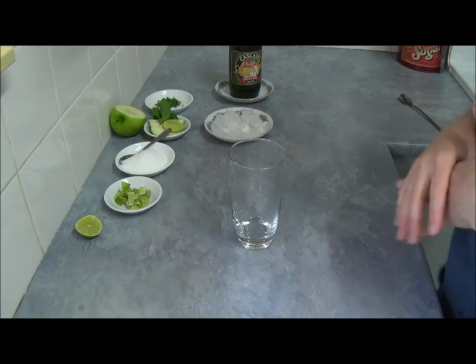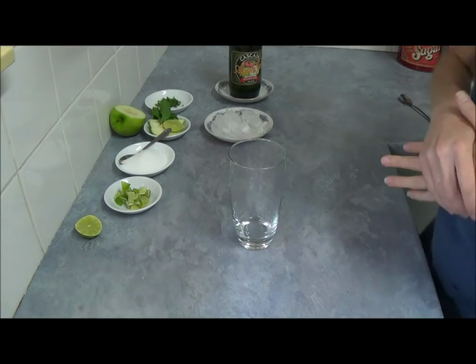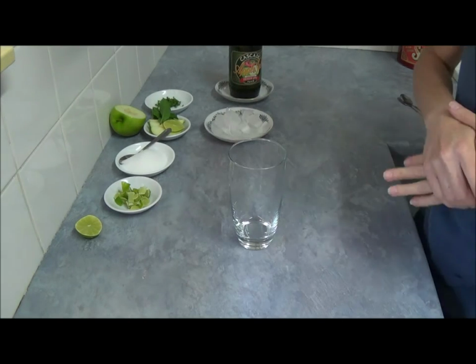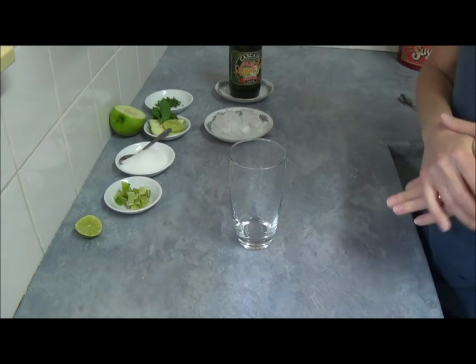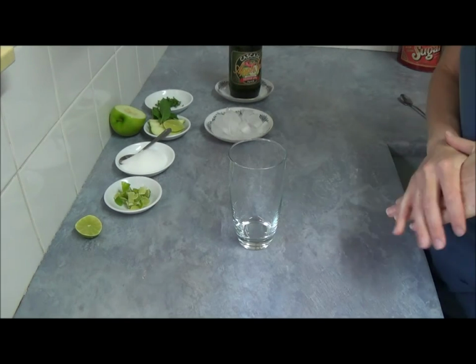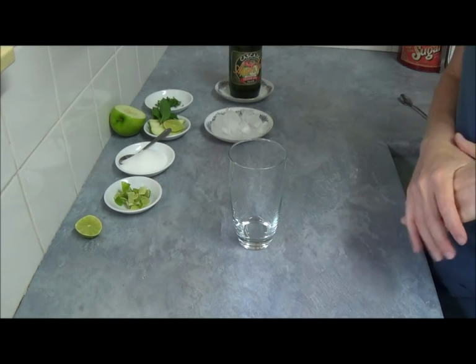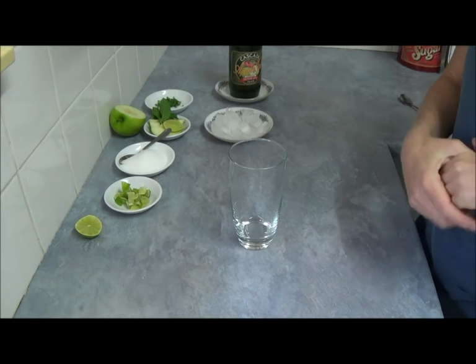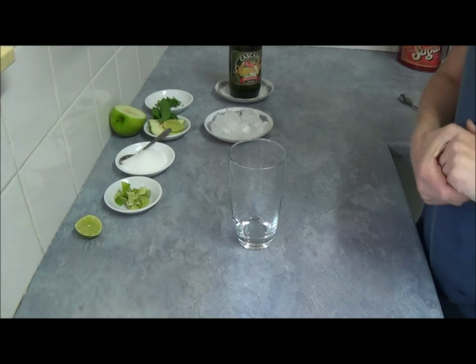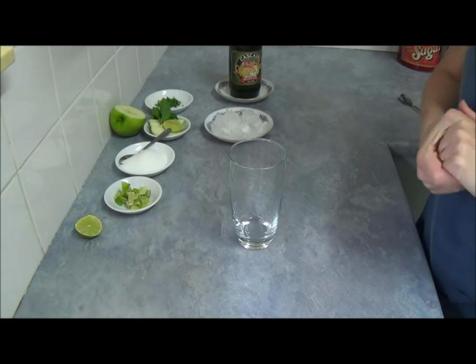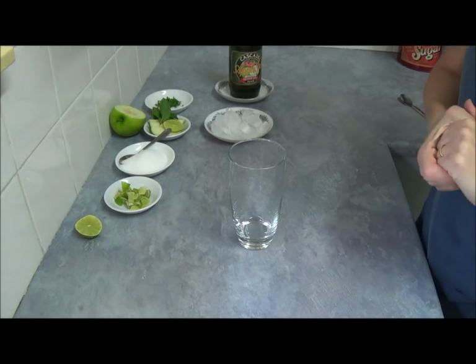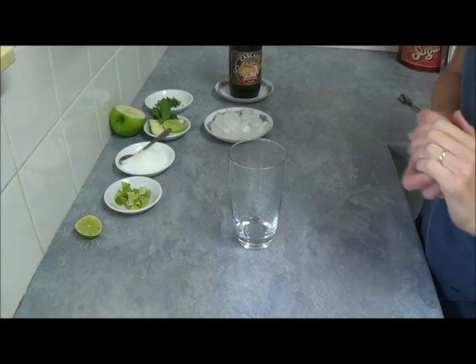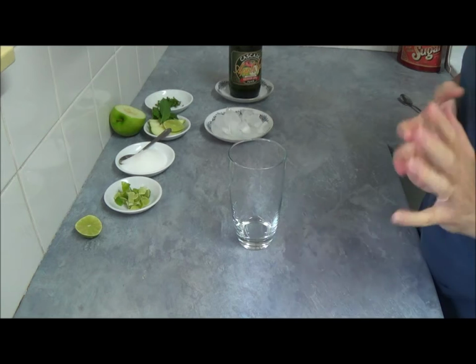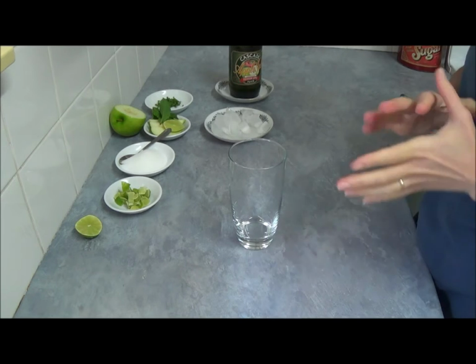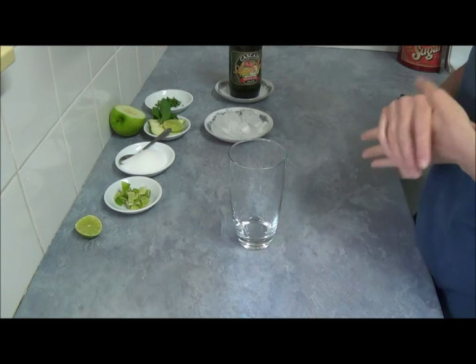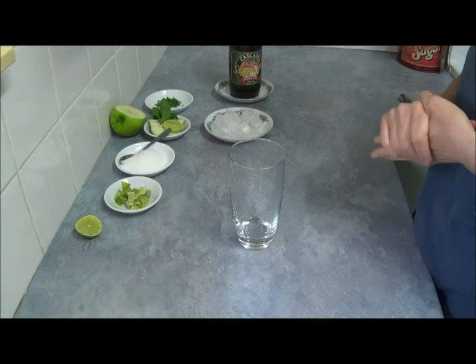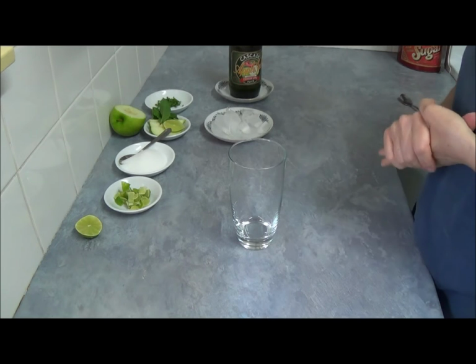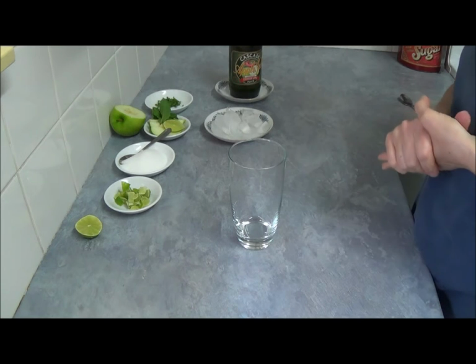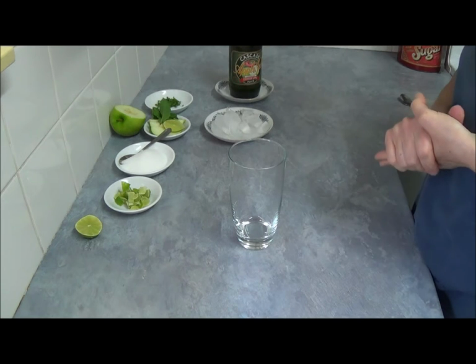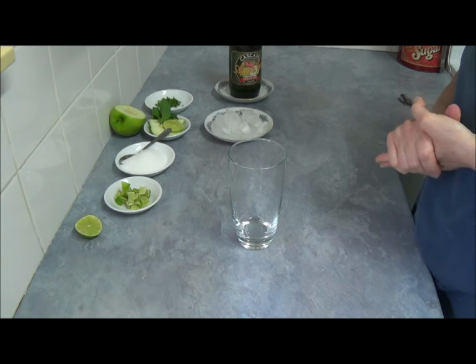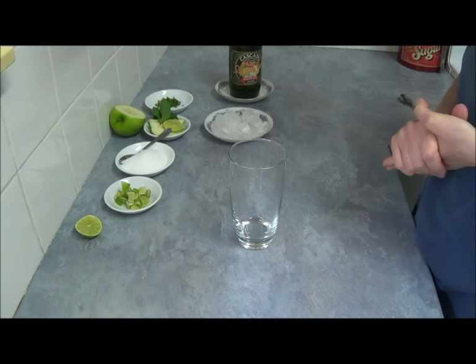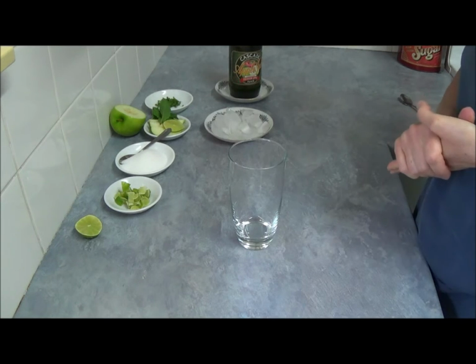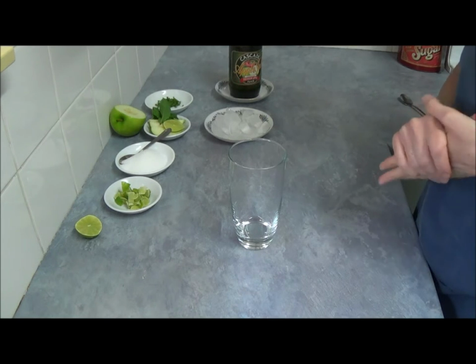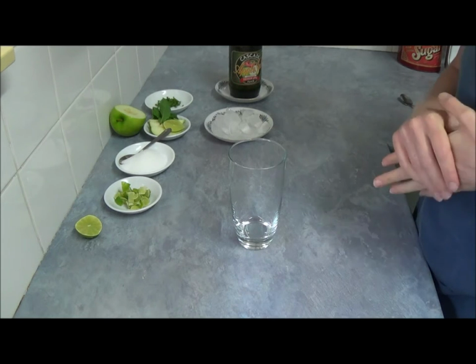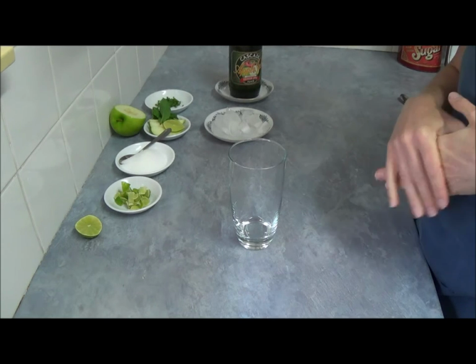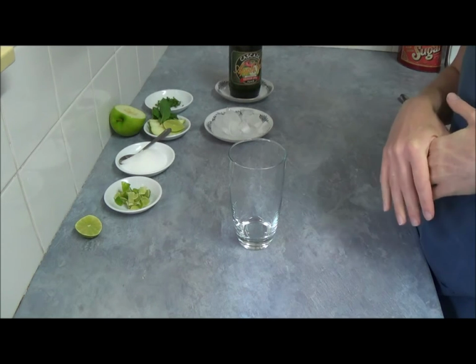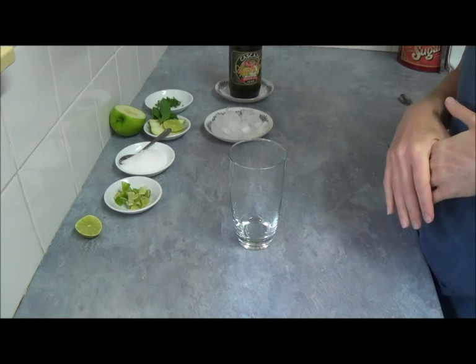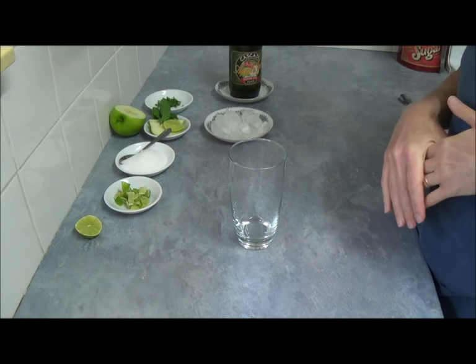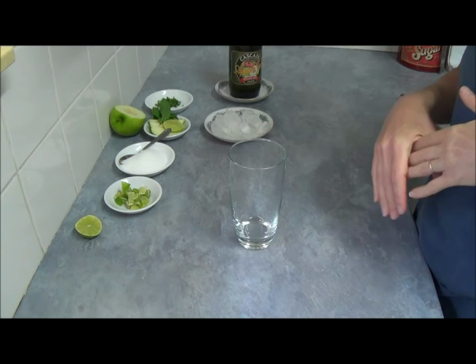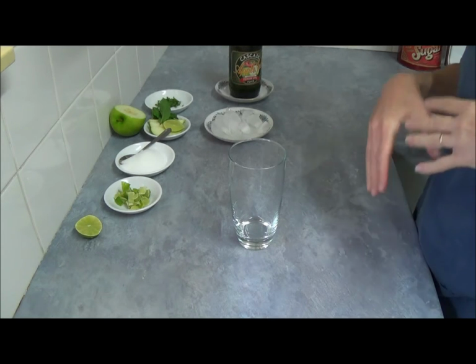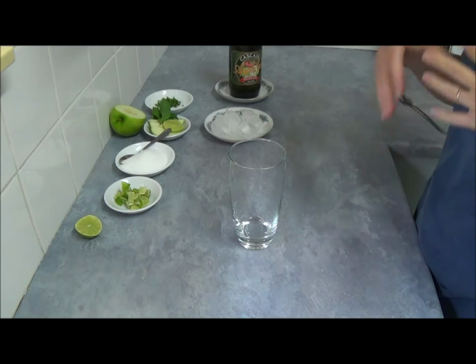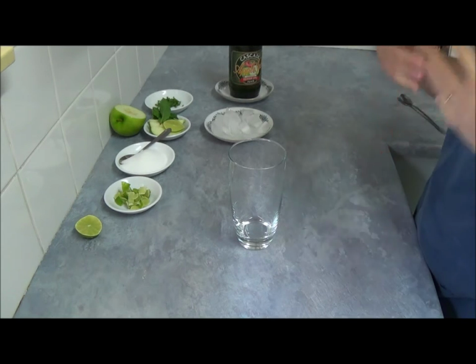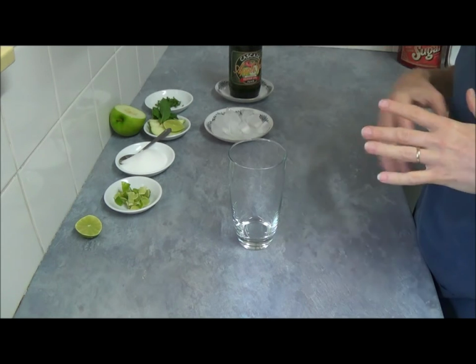Hello! Today we will be making Sparkling Apple Juice Virgin Mojito.